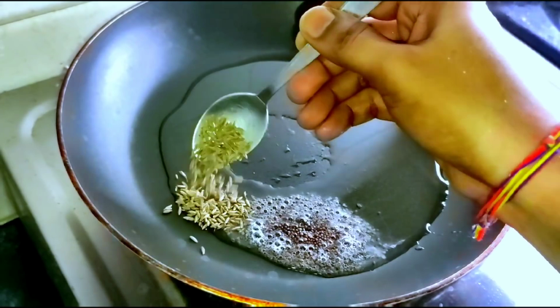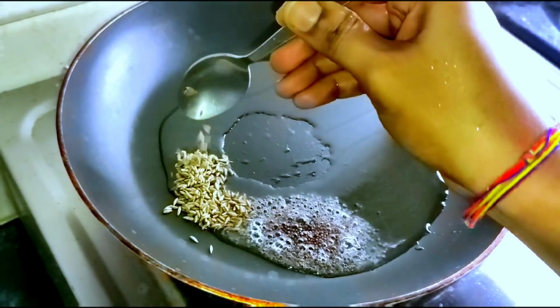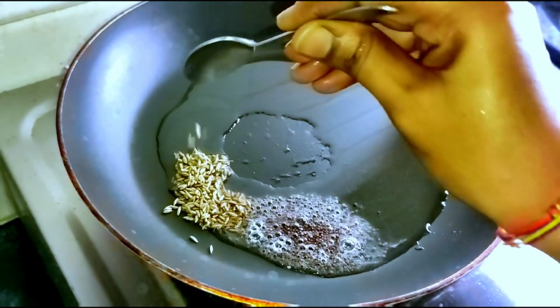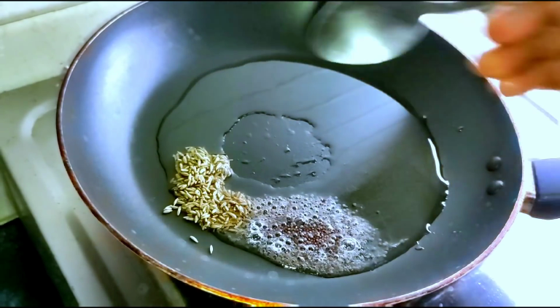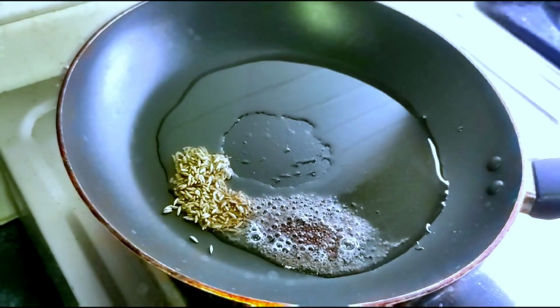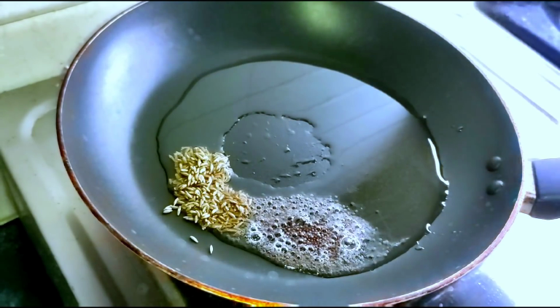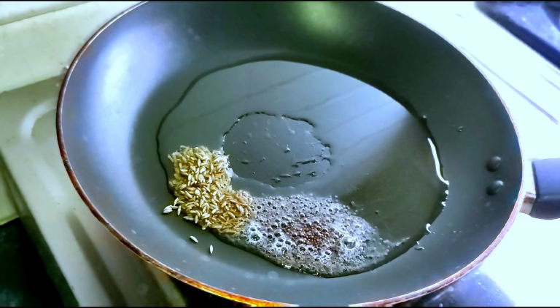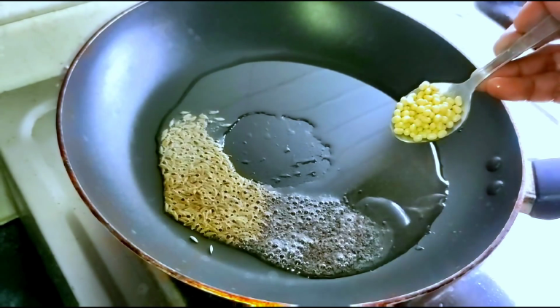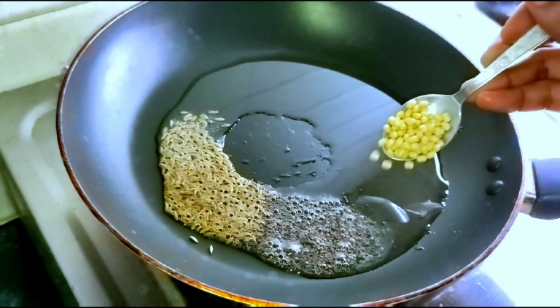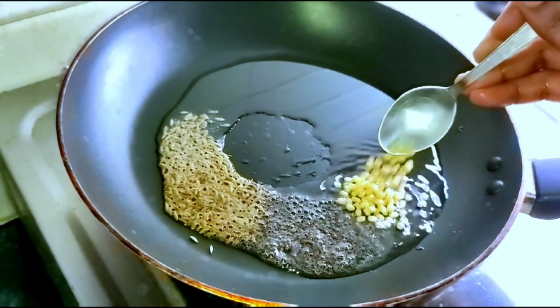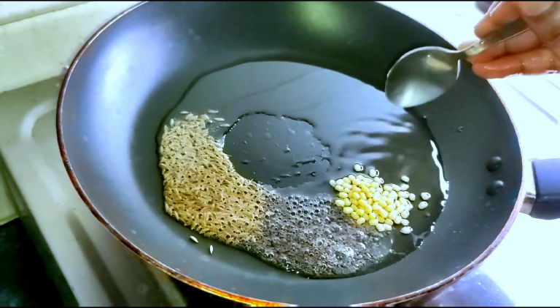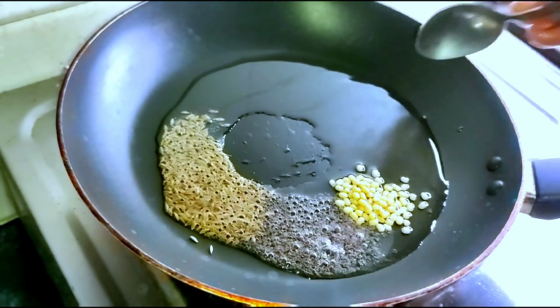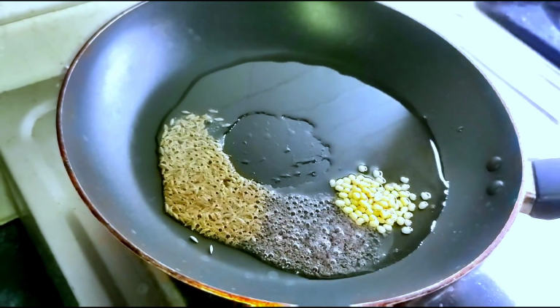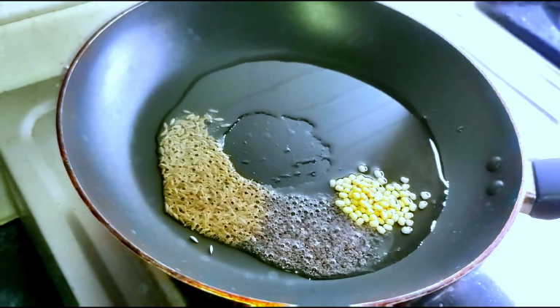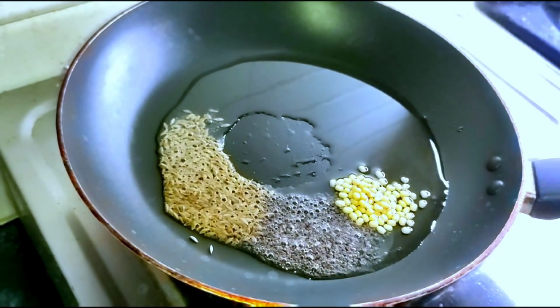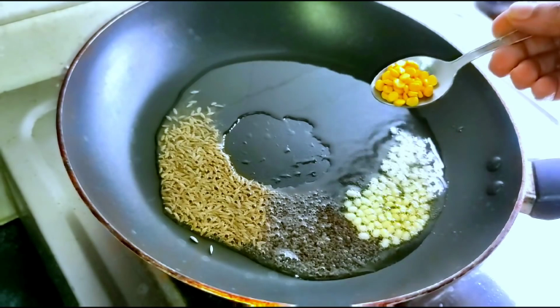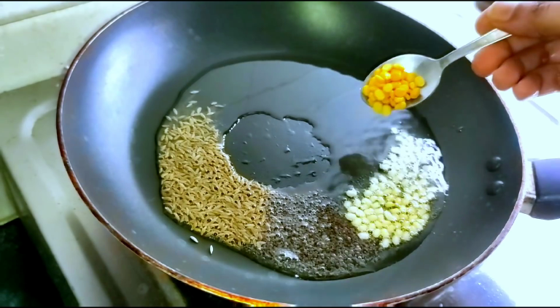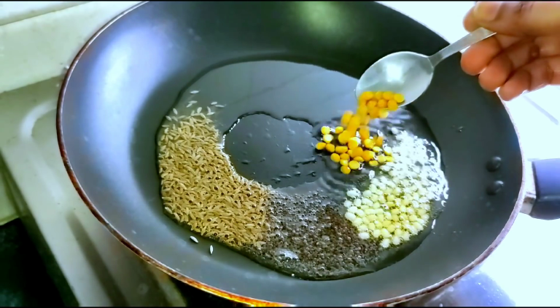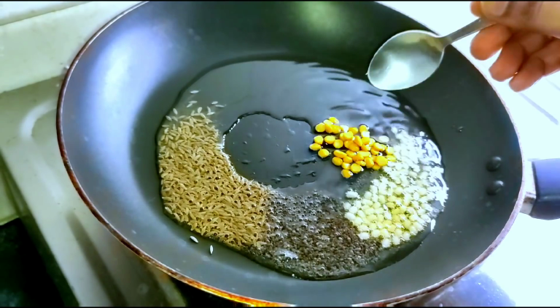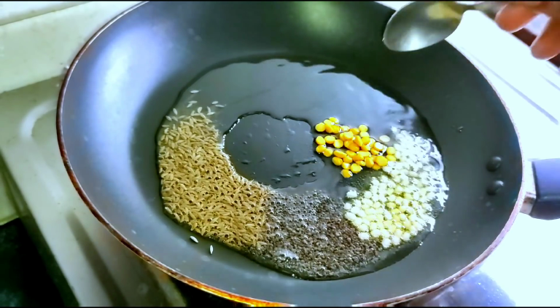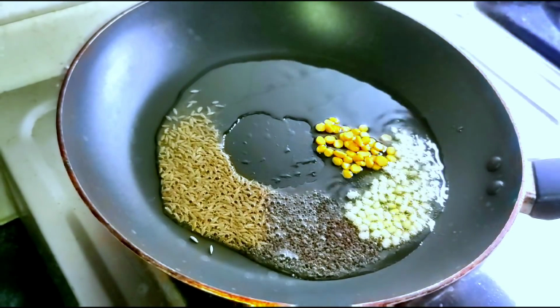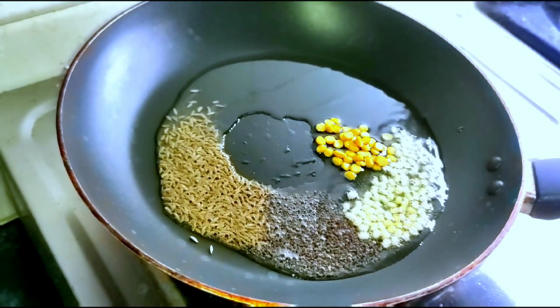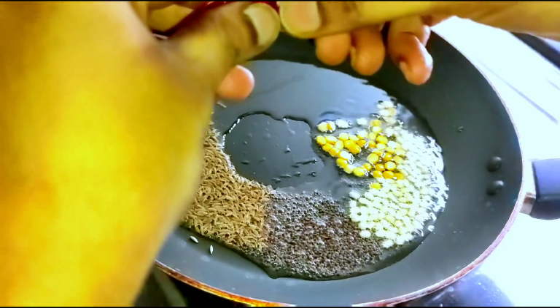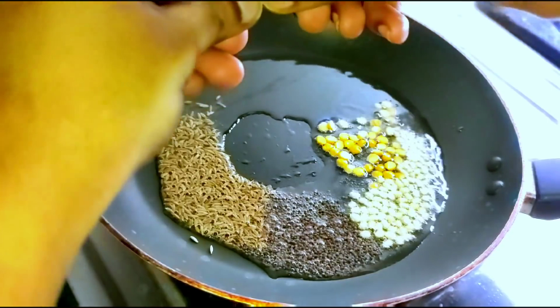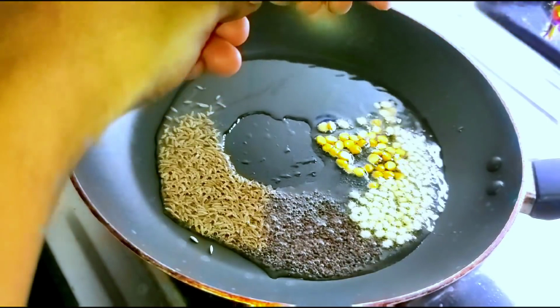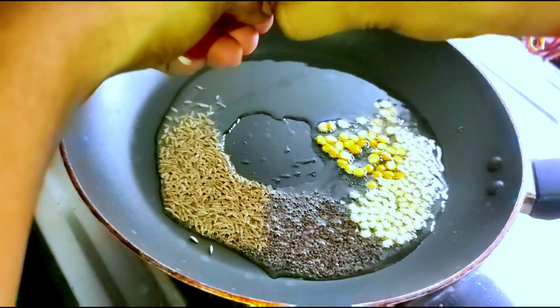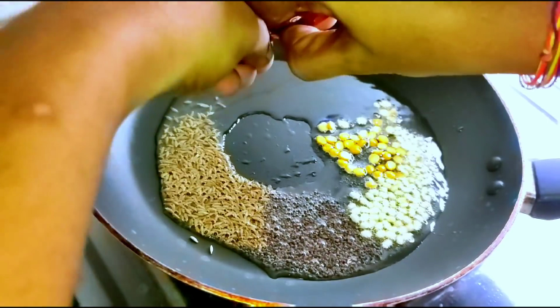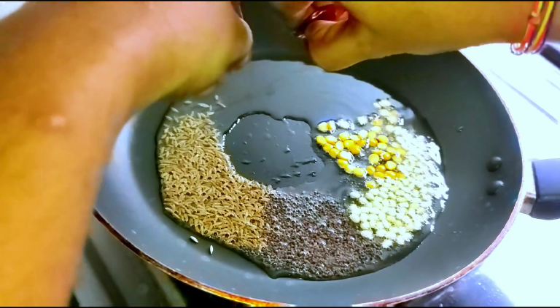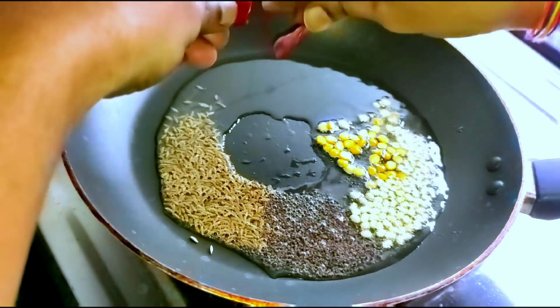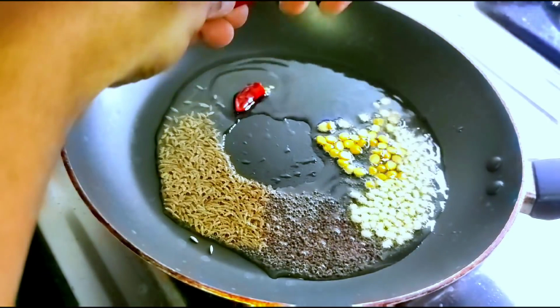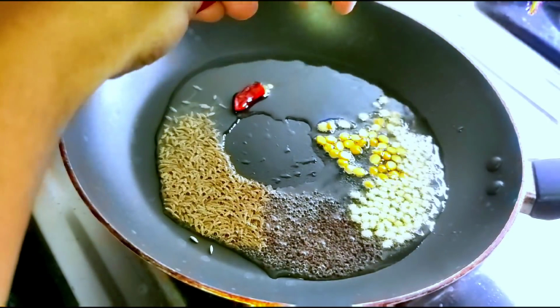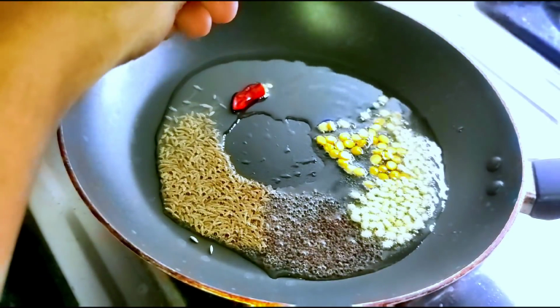1 teaspoon of salt and 1 teaspoon of salt. After that,